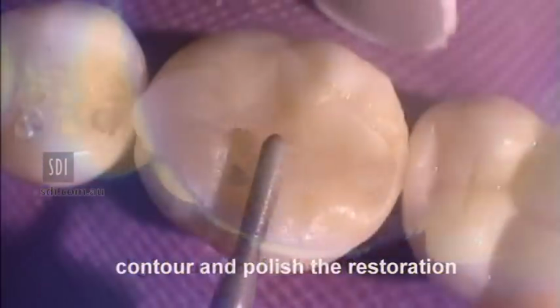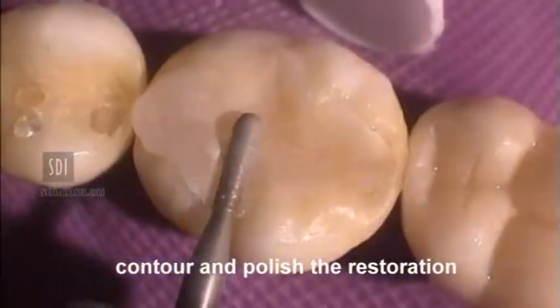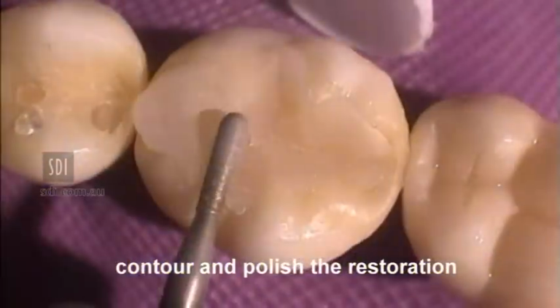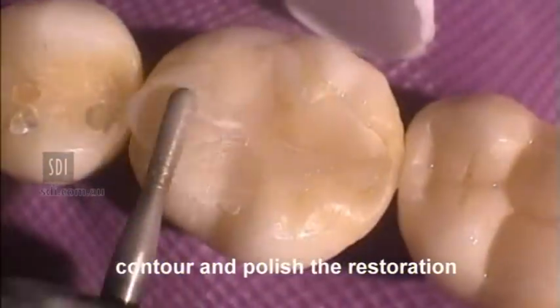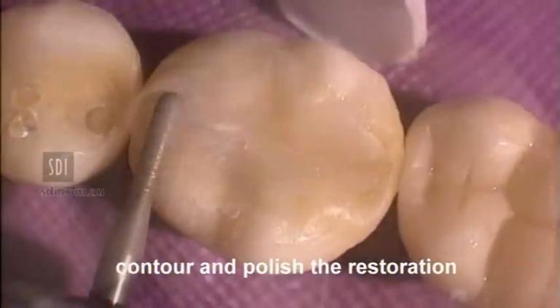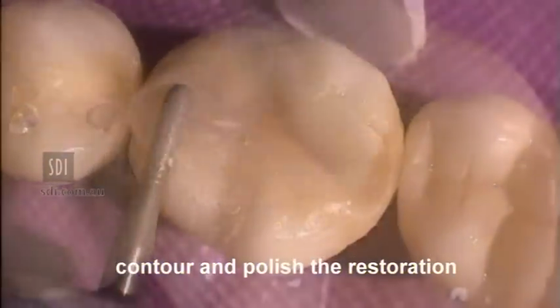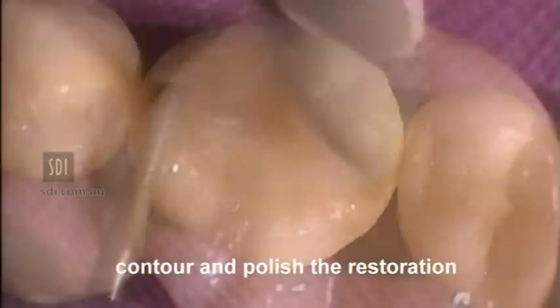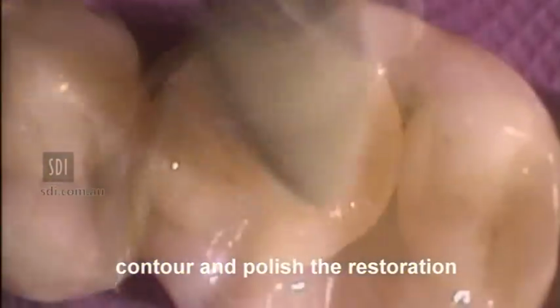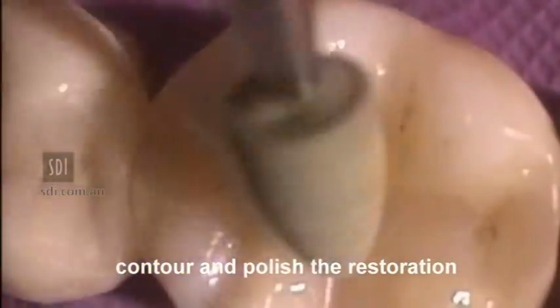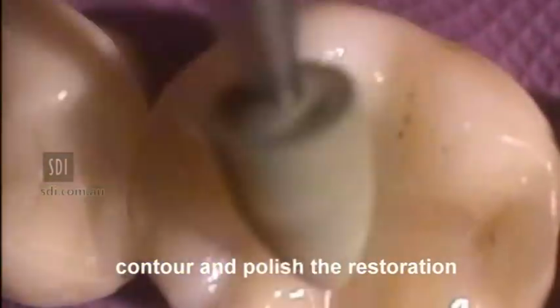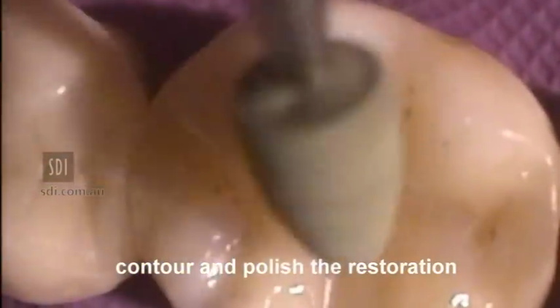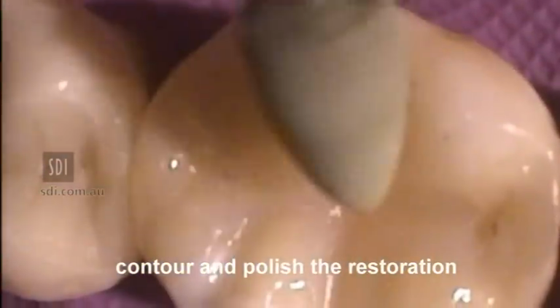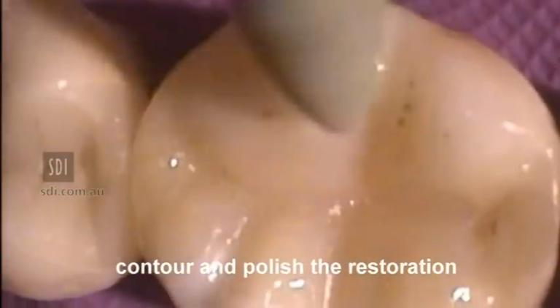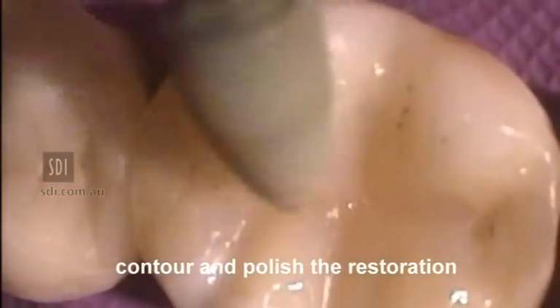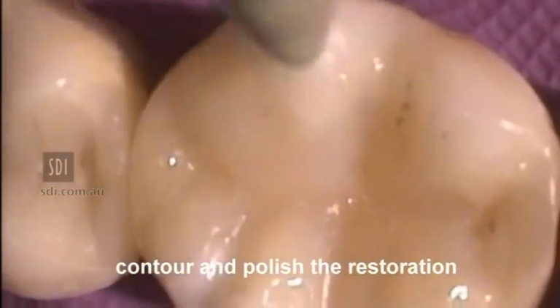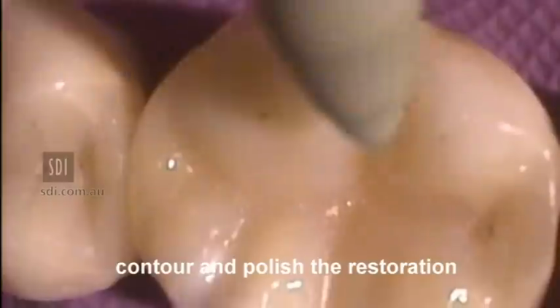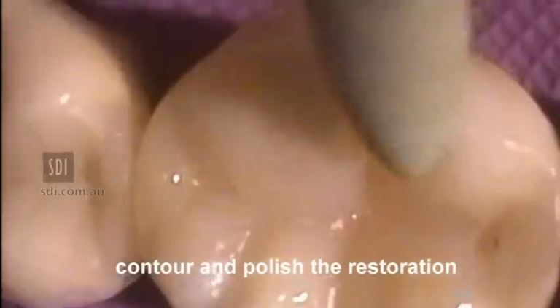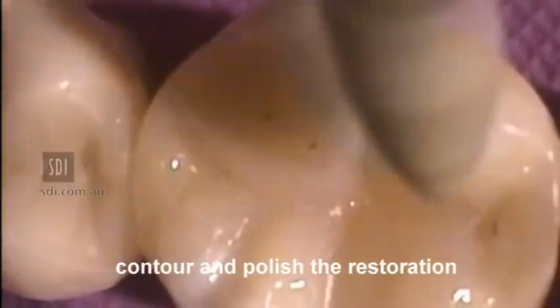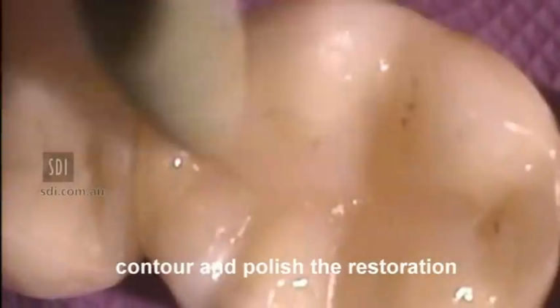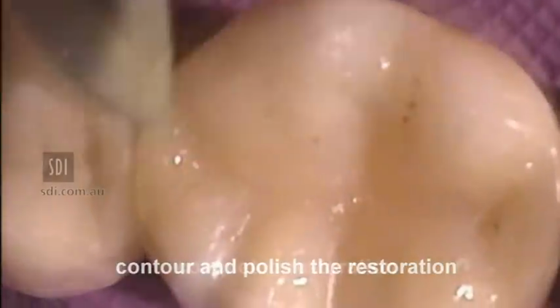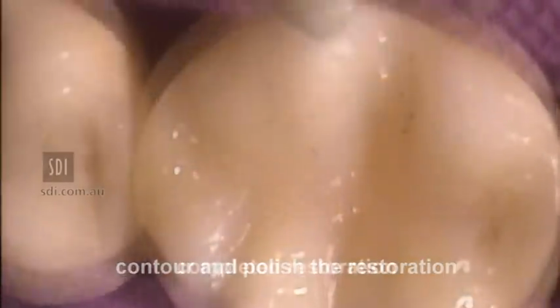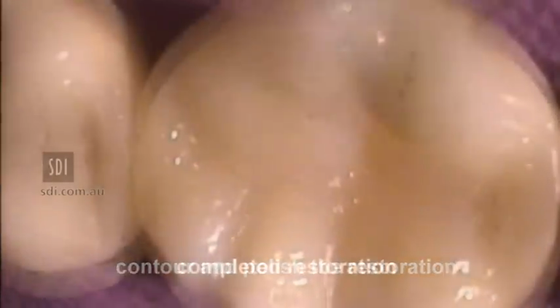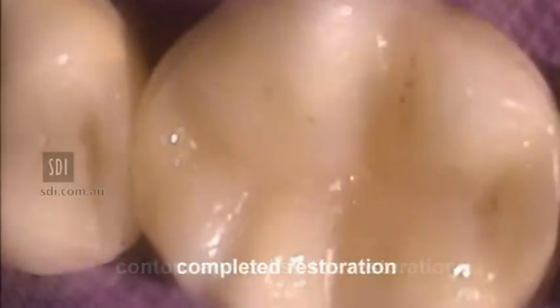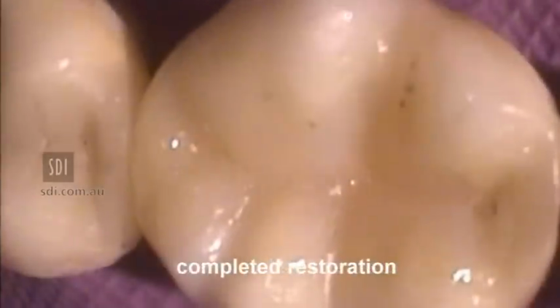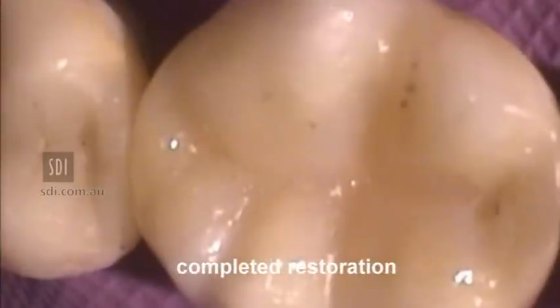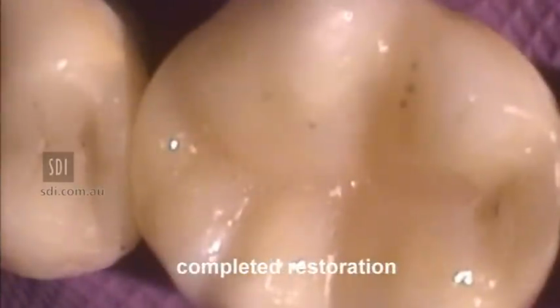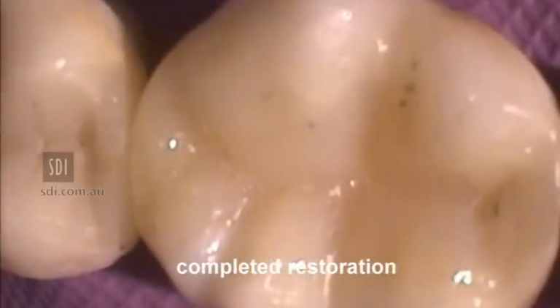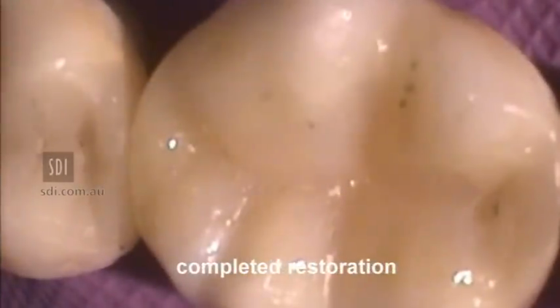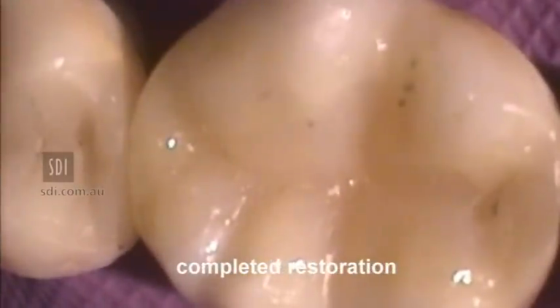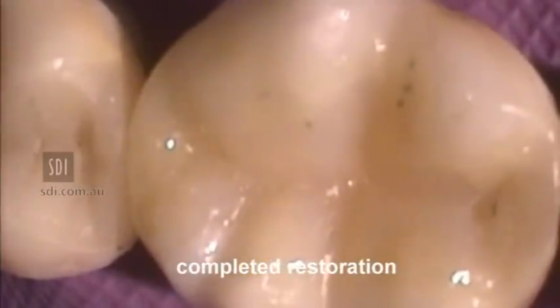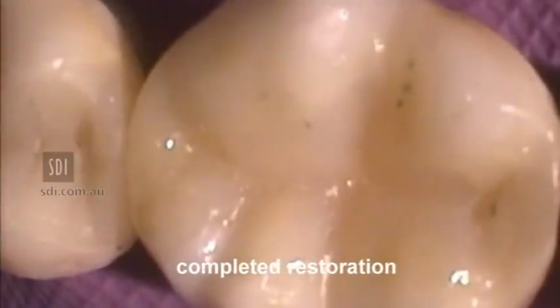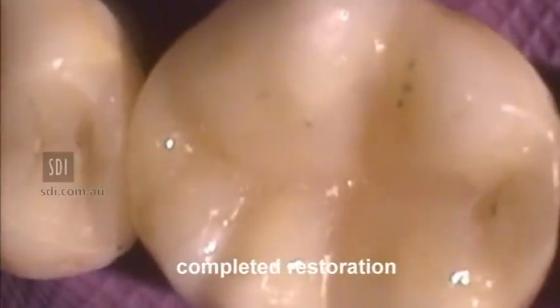Contour and polish the restoration with suitable rotary instruments. Completed restoration prior to occlusal adjustment.